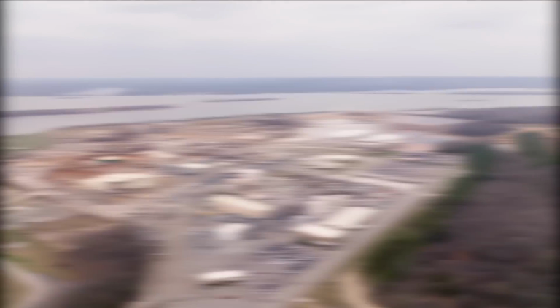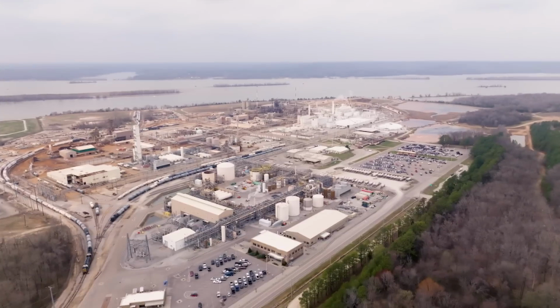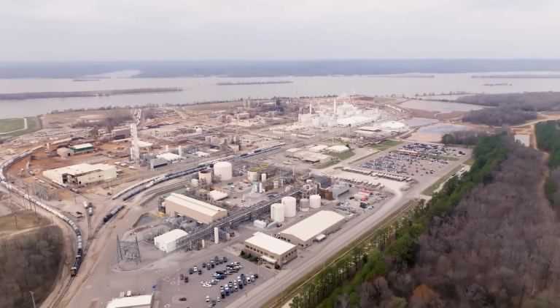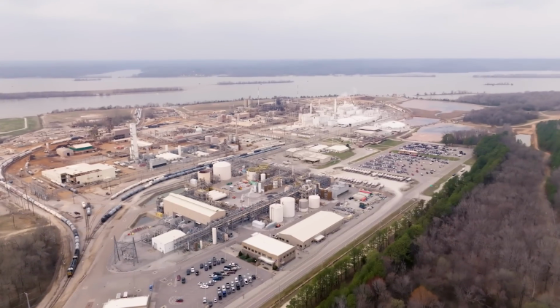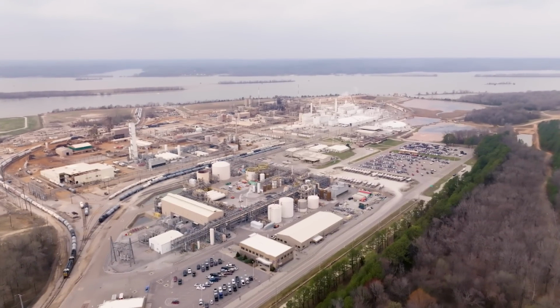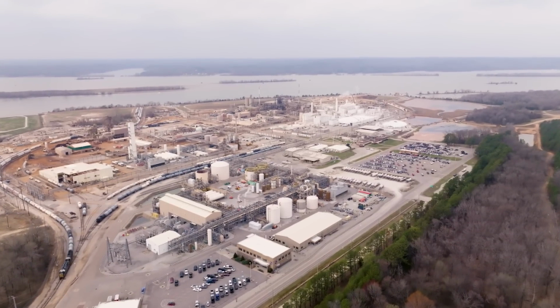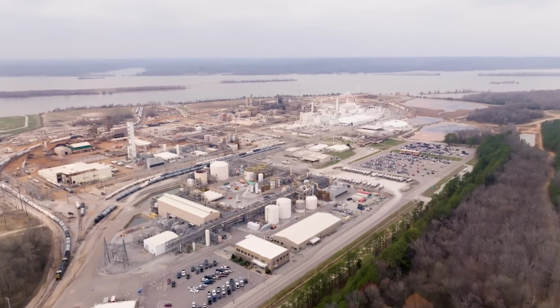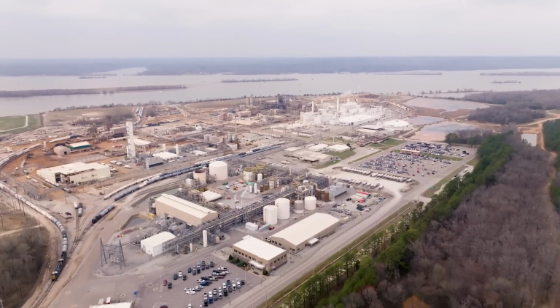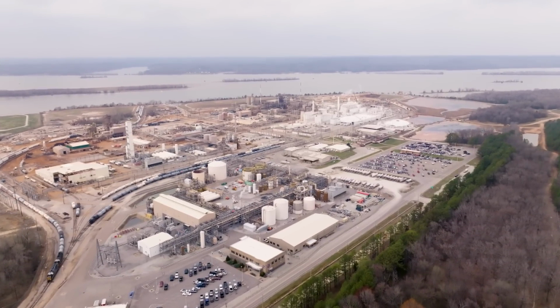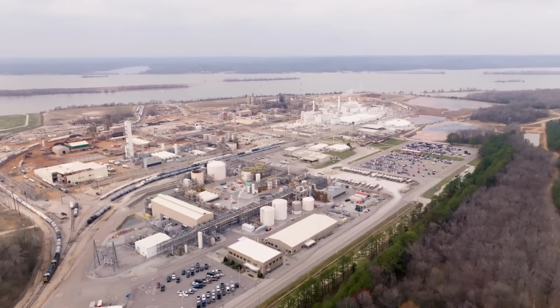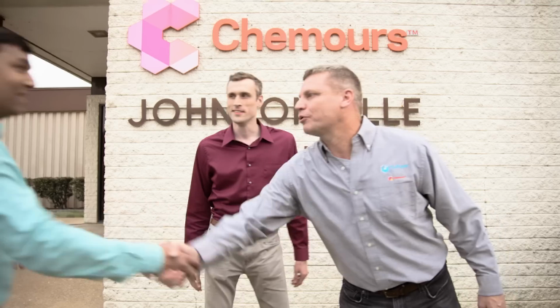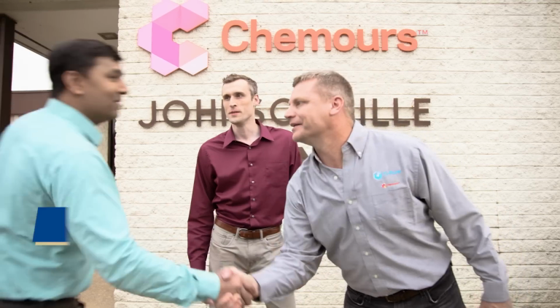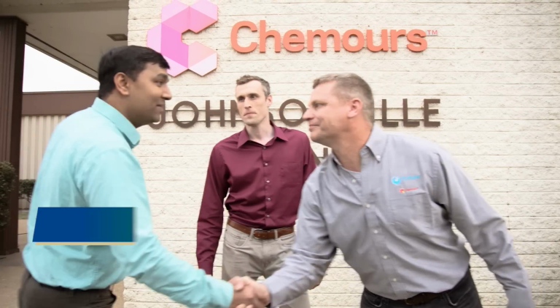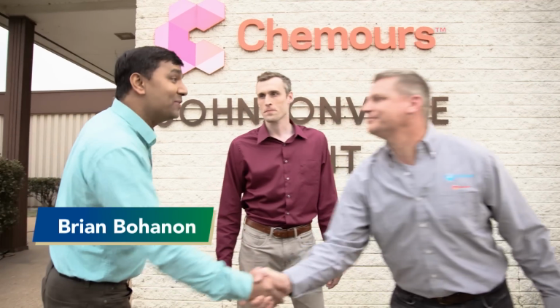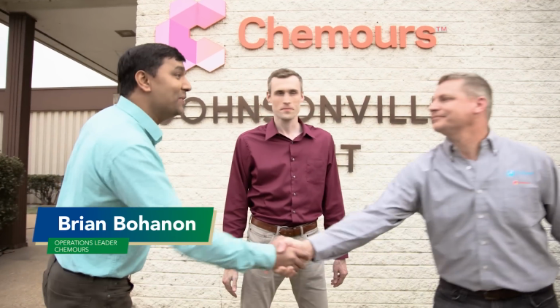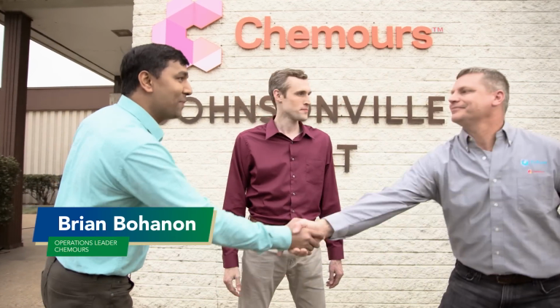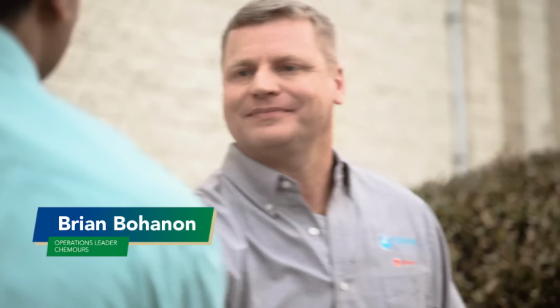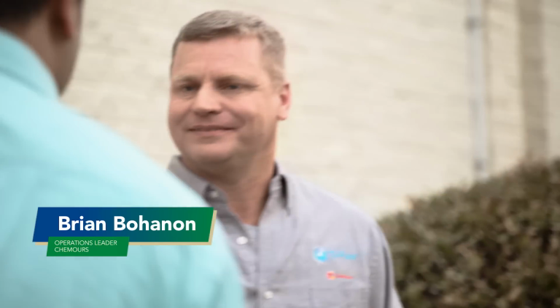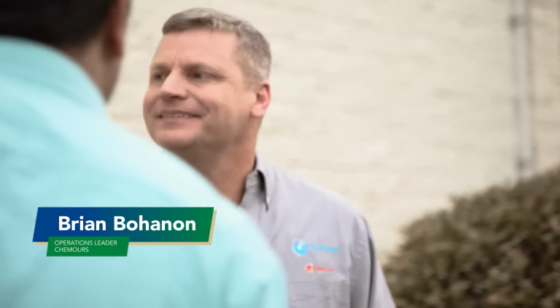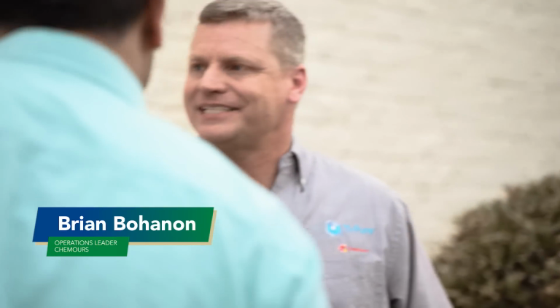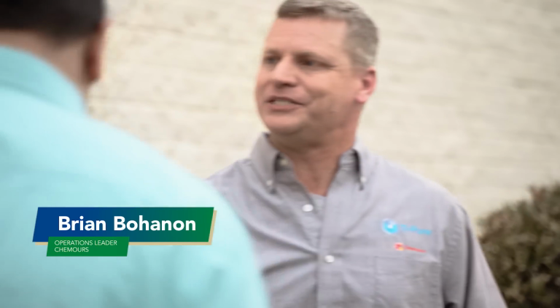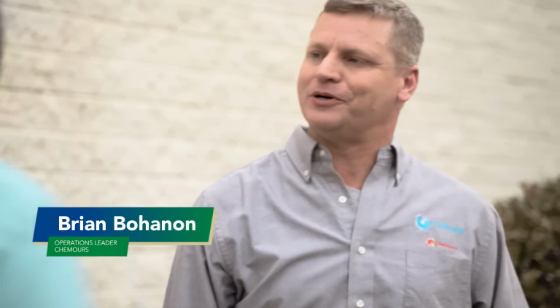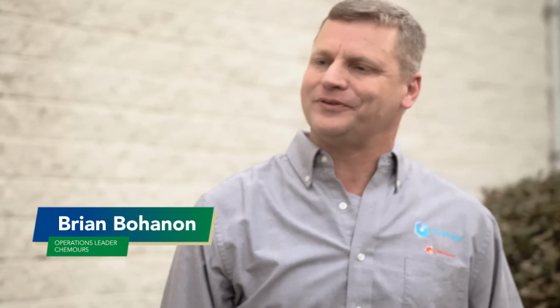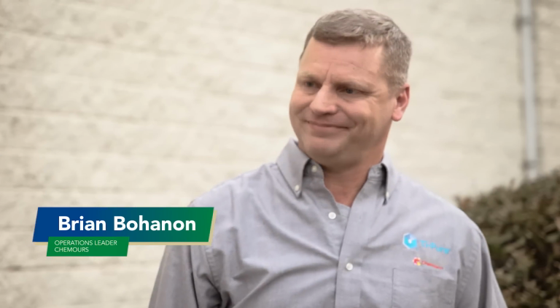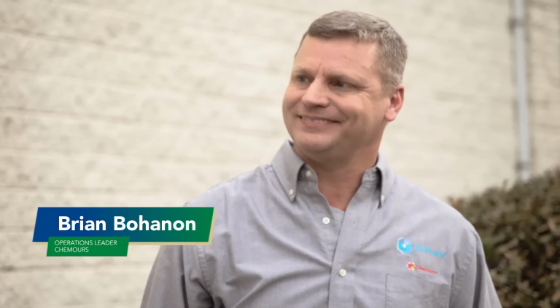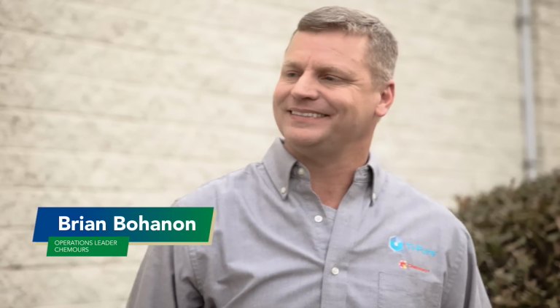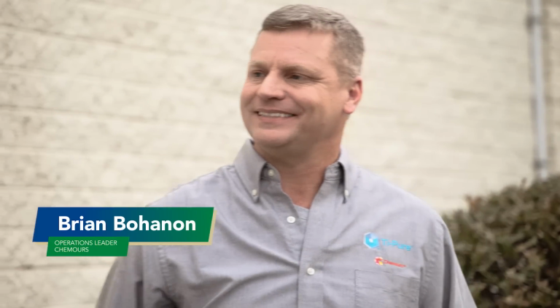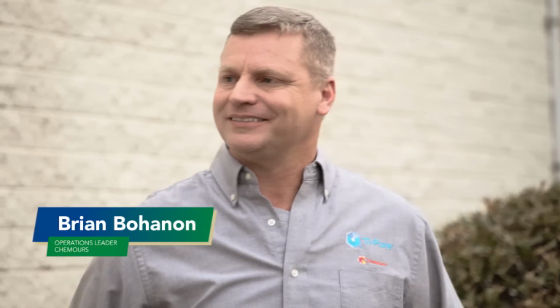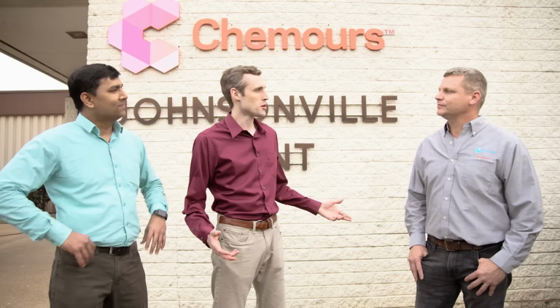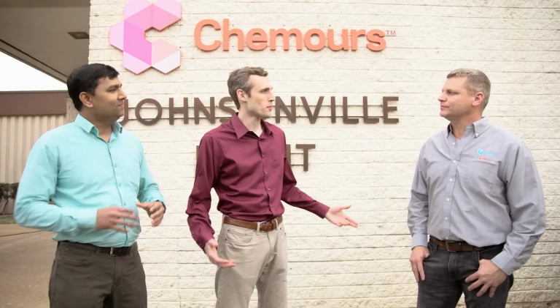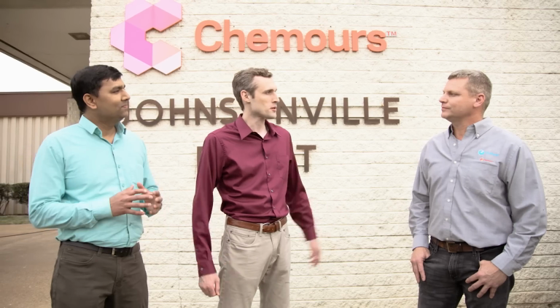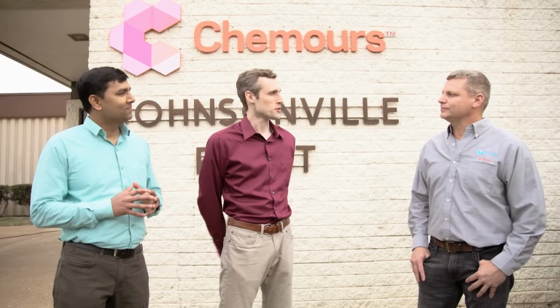Welcome to Chemours Johnsonville. Nice to meet you, Brian. Nice to meet you both. So Brian, can you tell me a little more about Chemours?